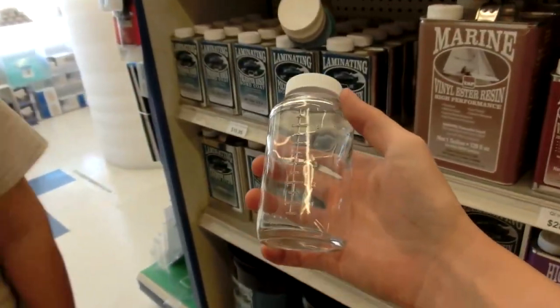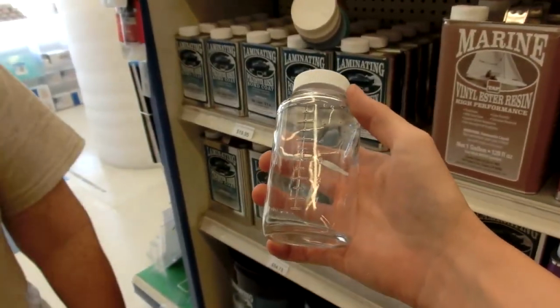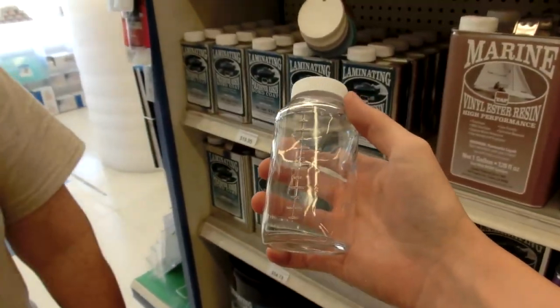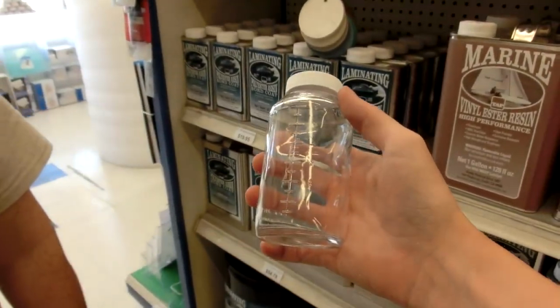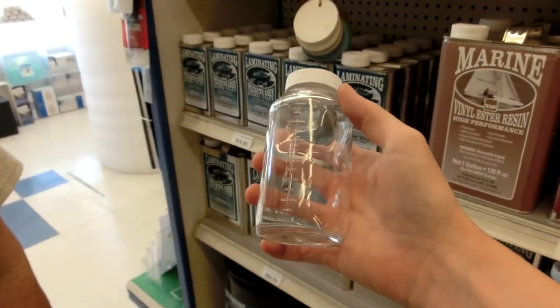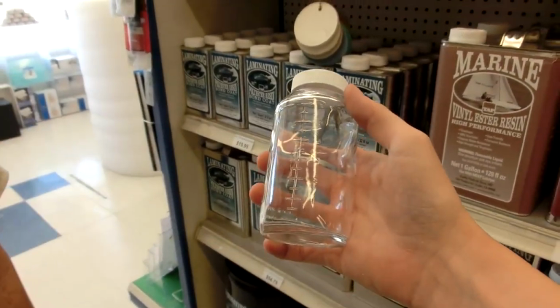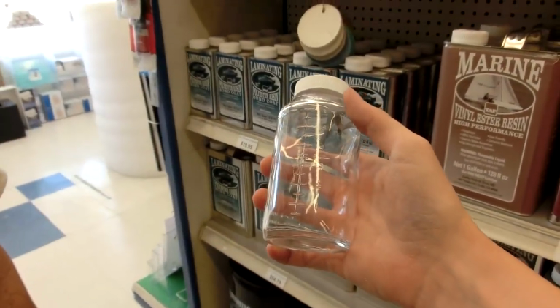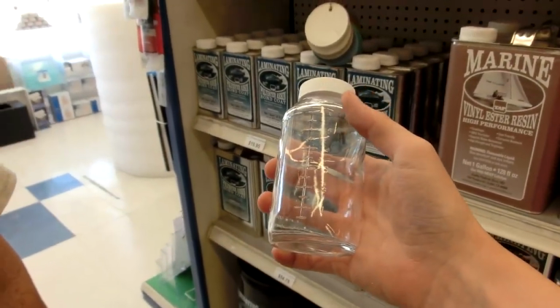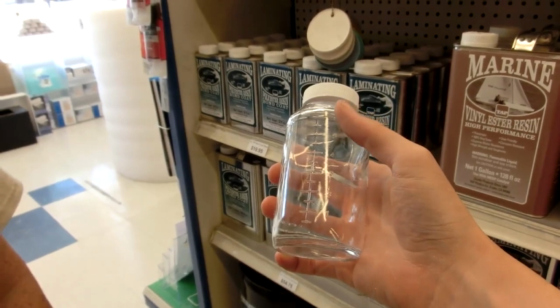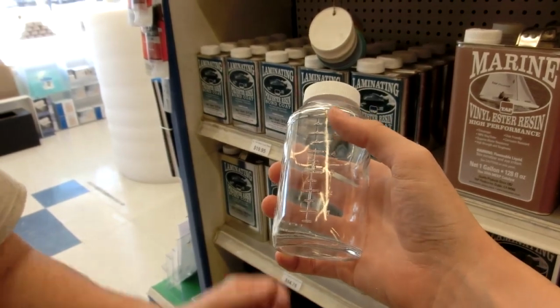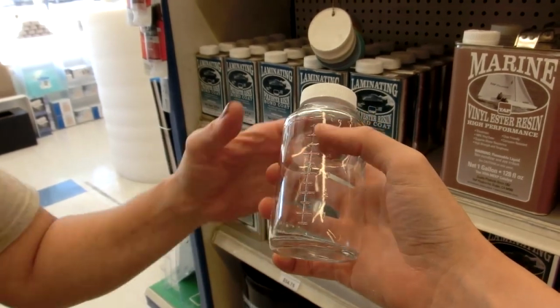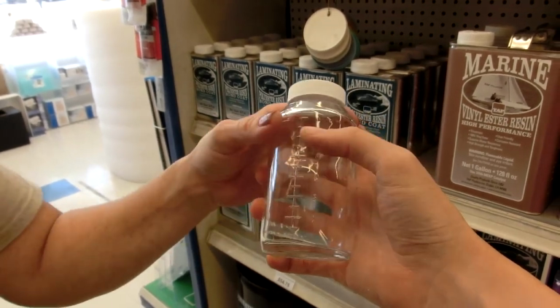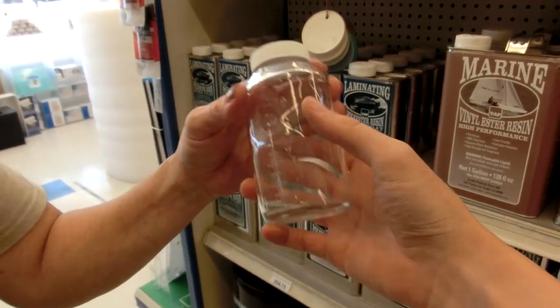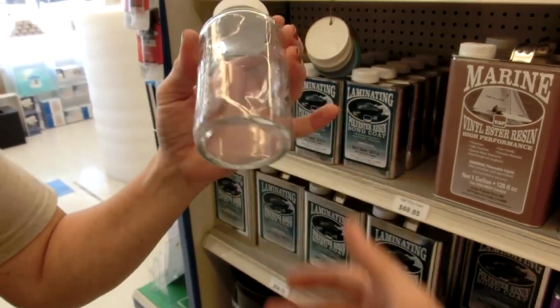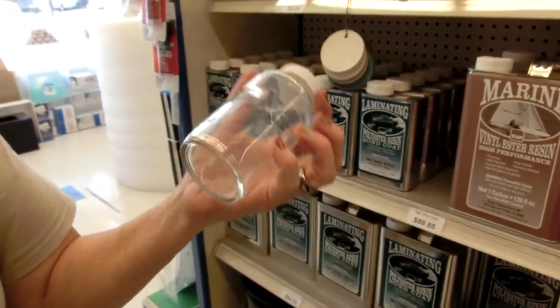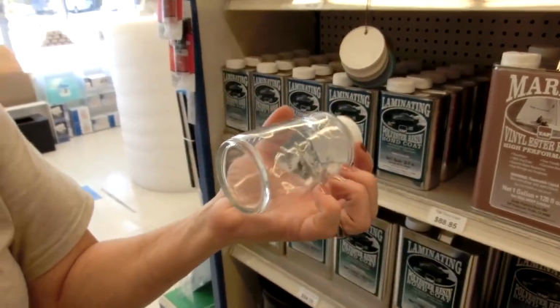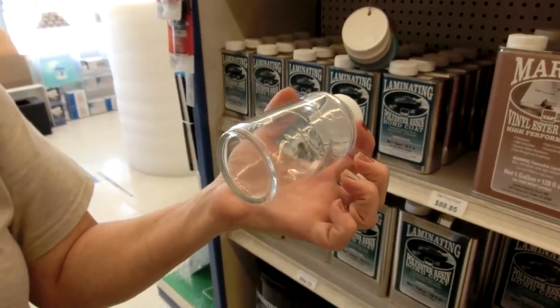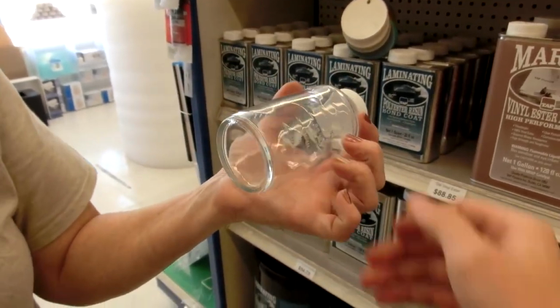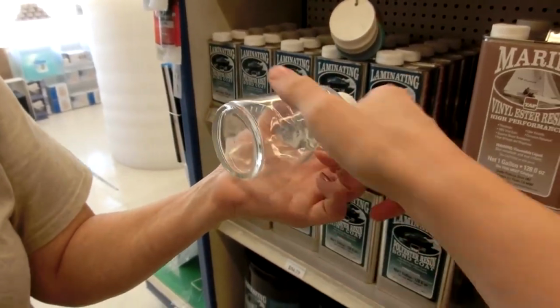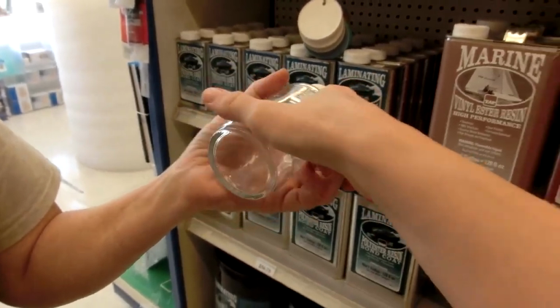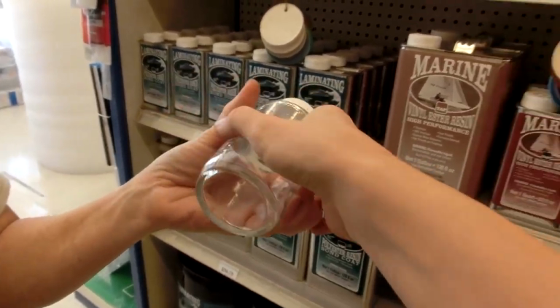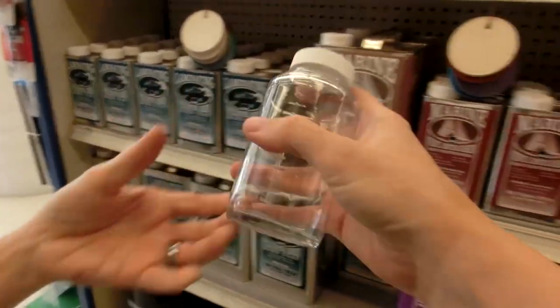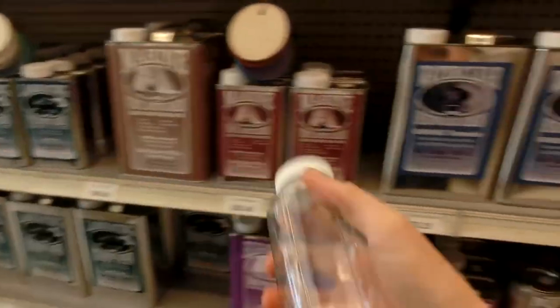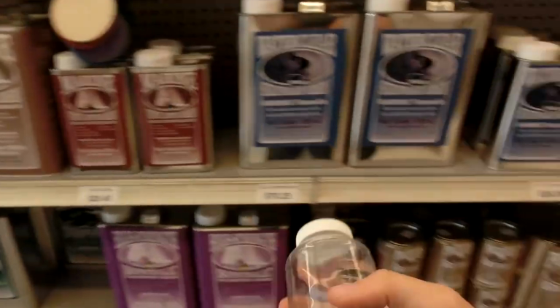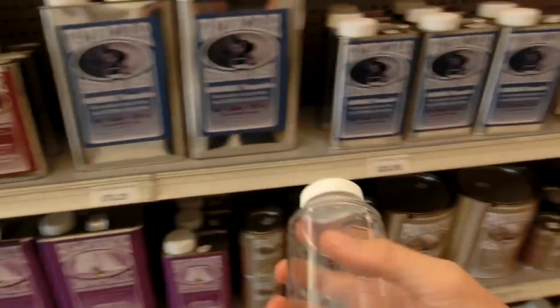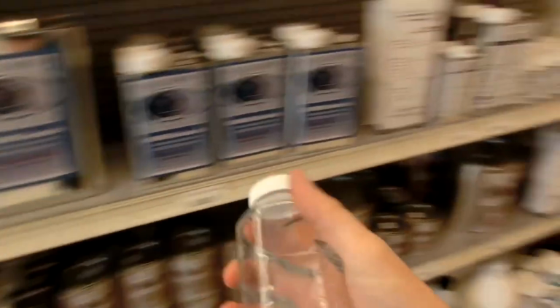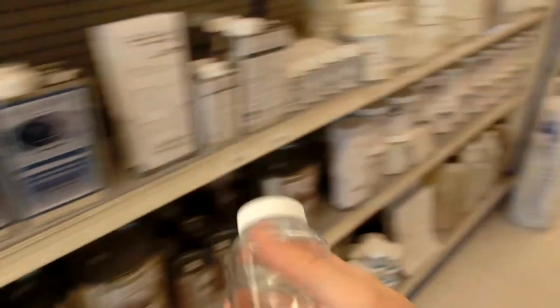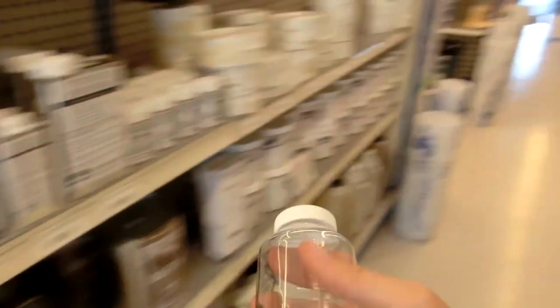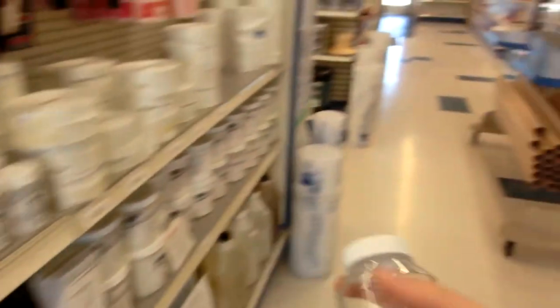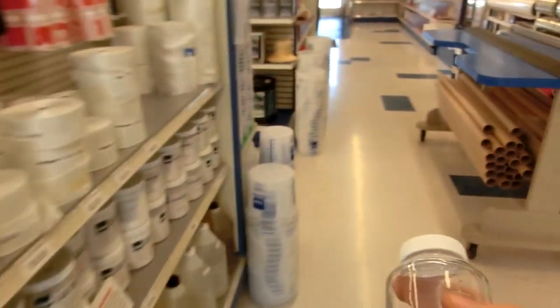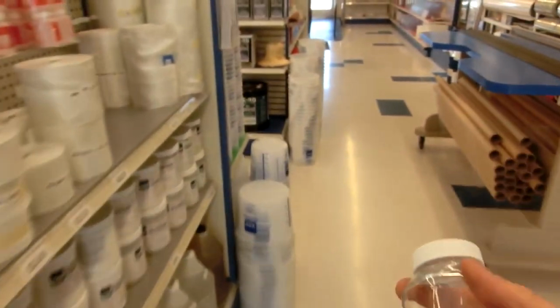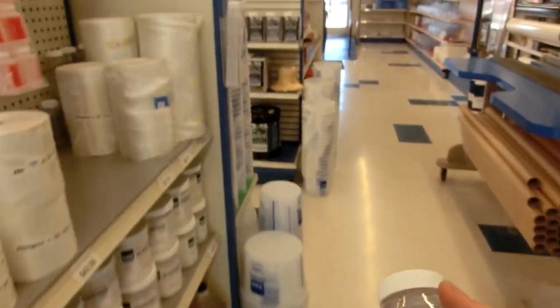Glass — it's not plastic, it's like tap glass. It's probably for stuff that dissolves plastic.